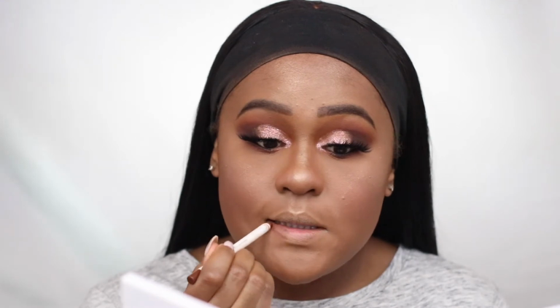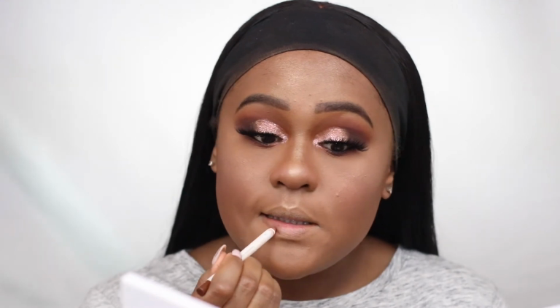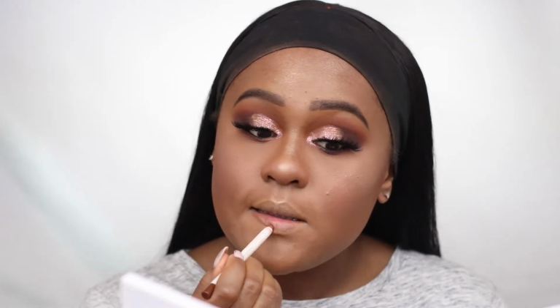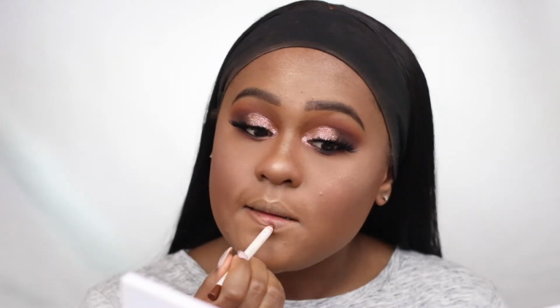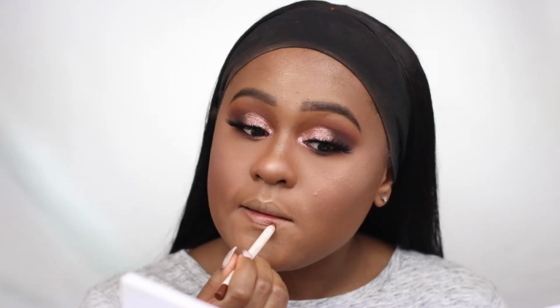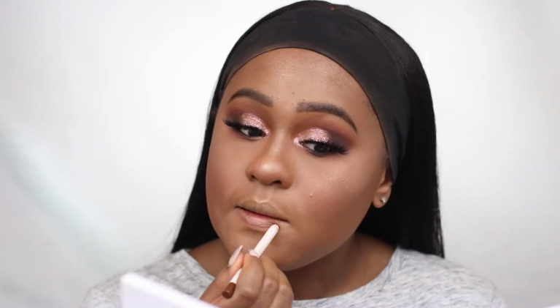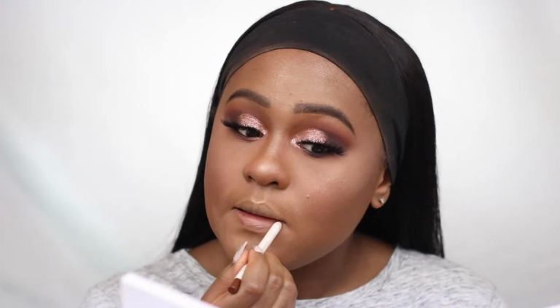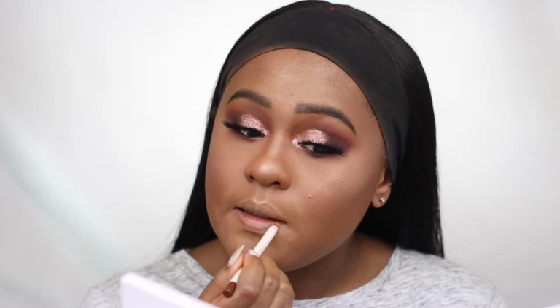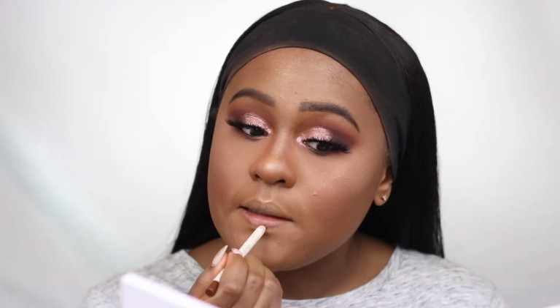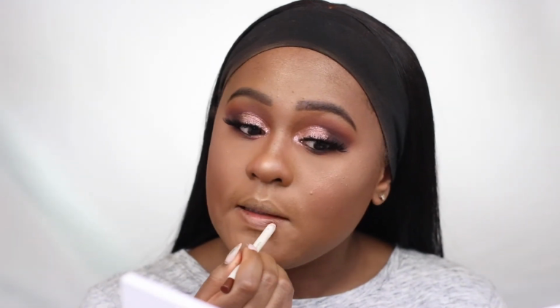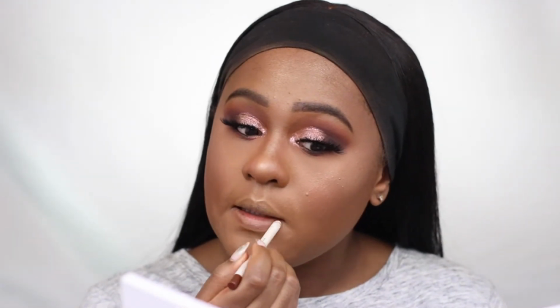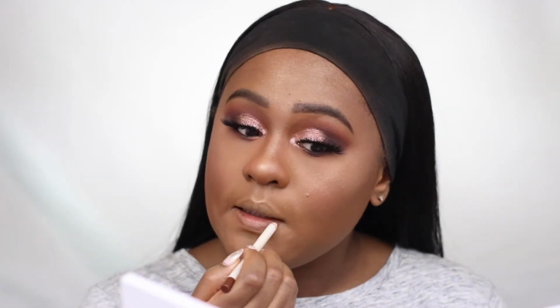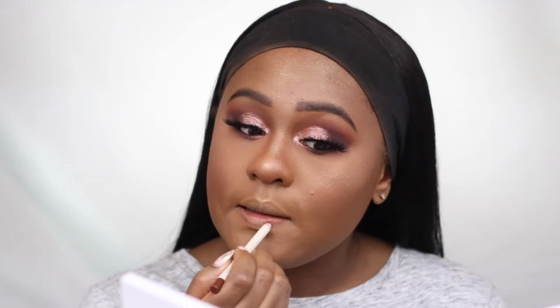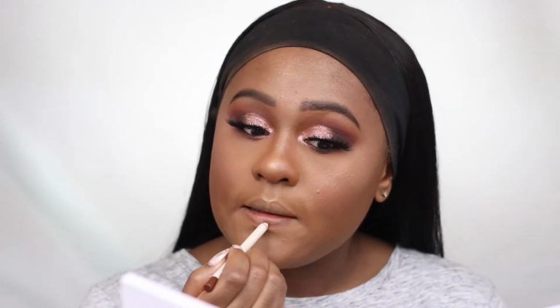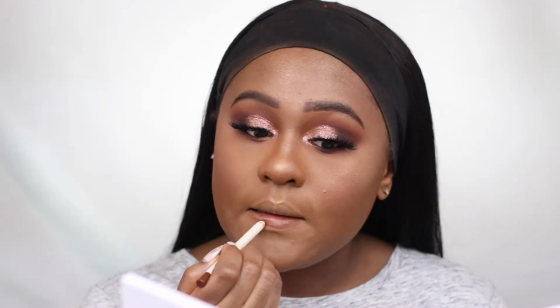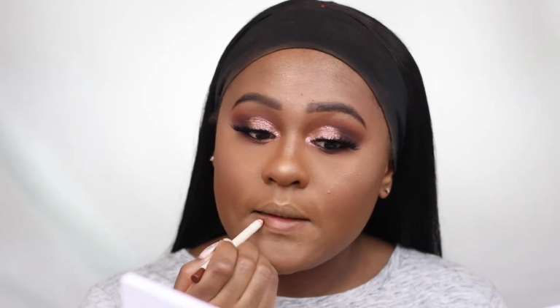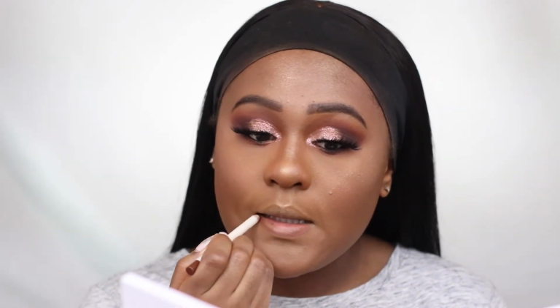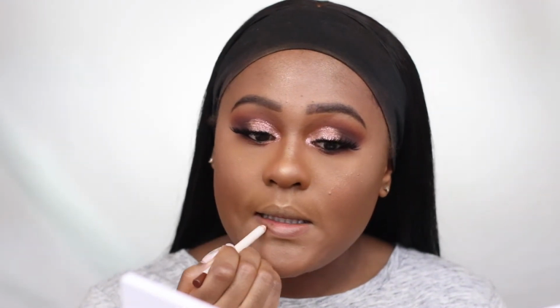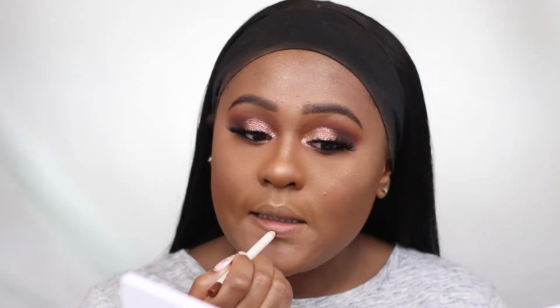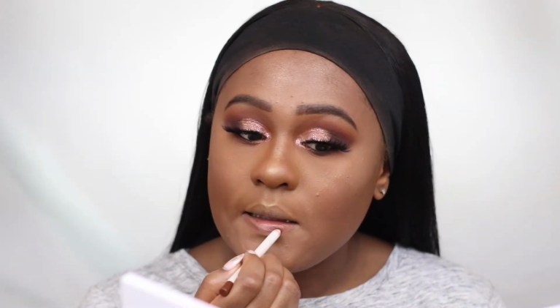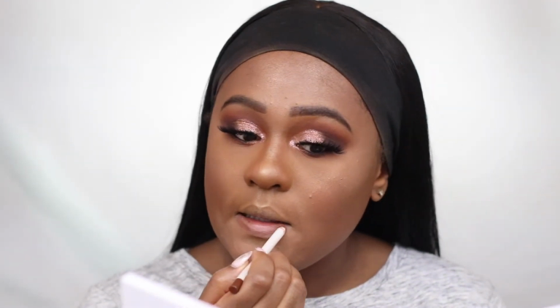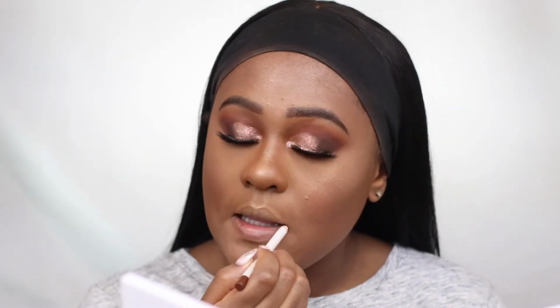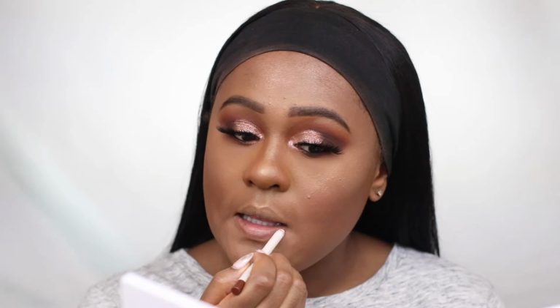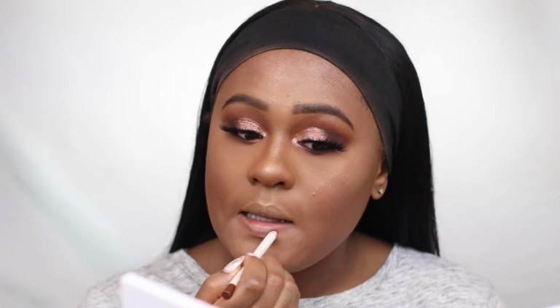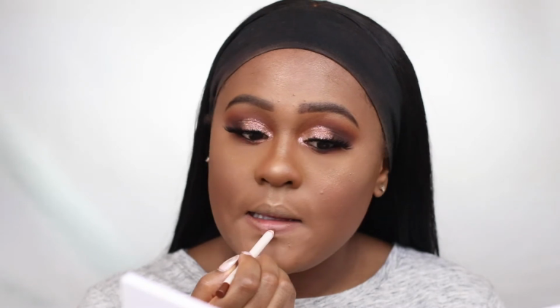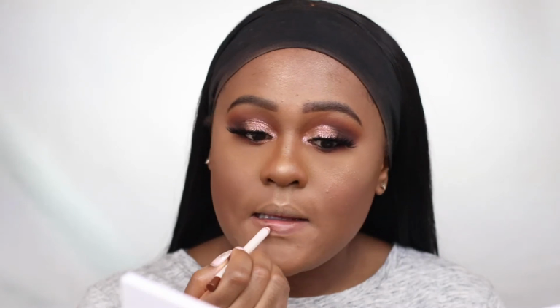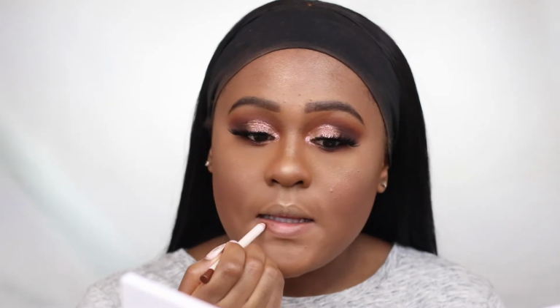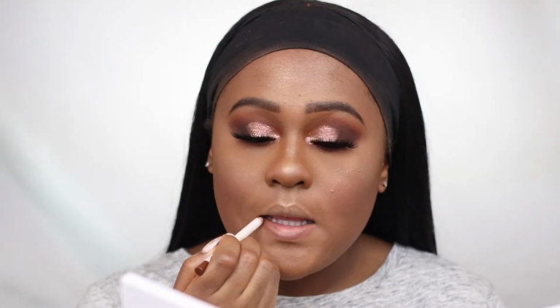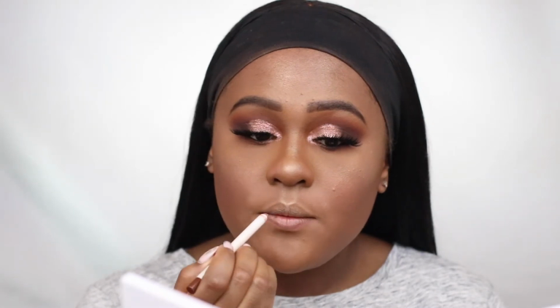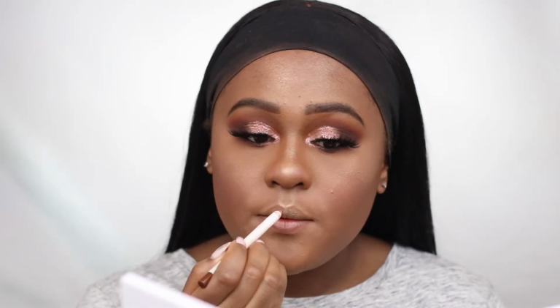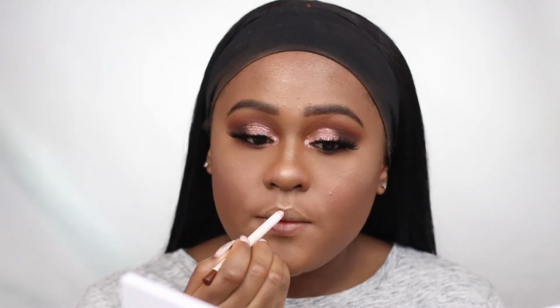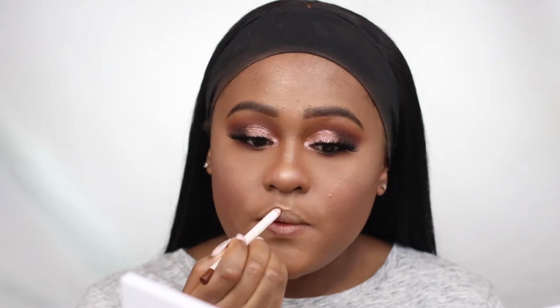To line my lips, I'm using ColourPop BF3, which is a medium brown lip pencil.